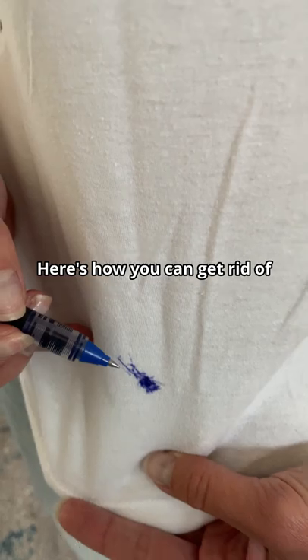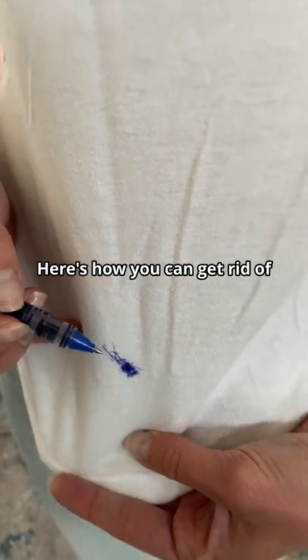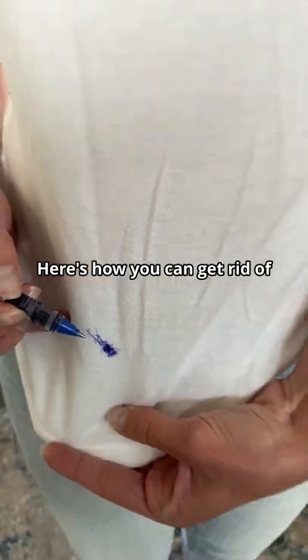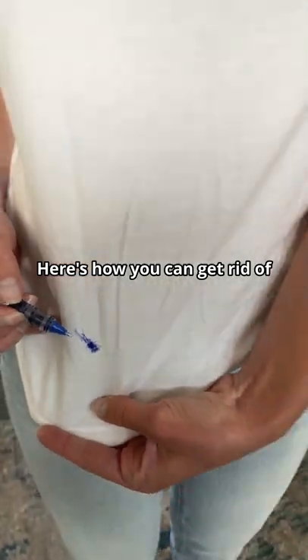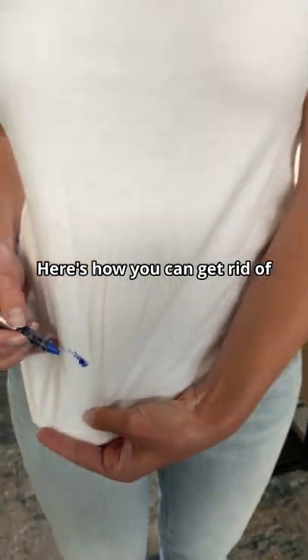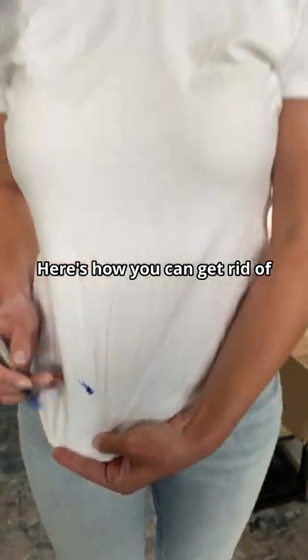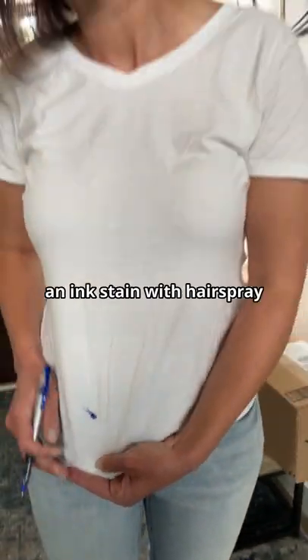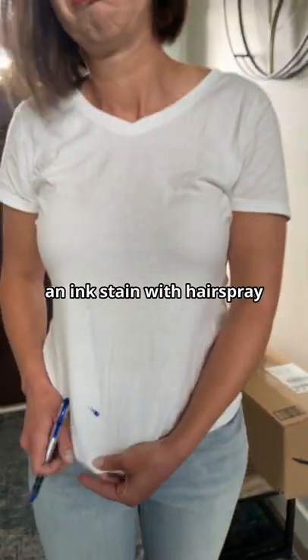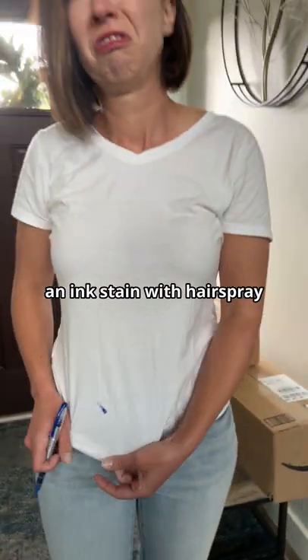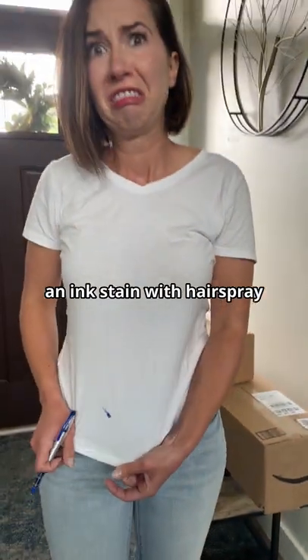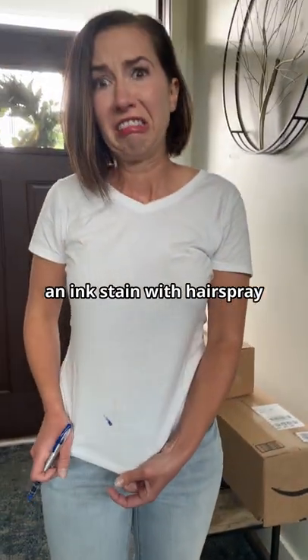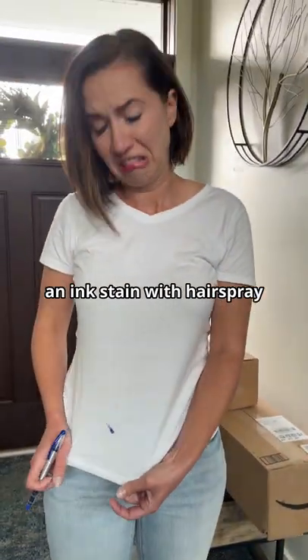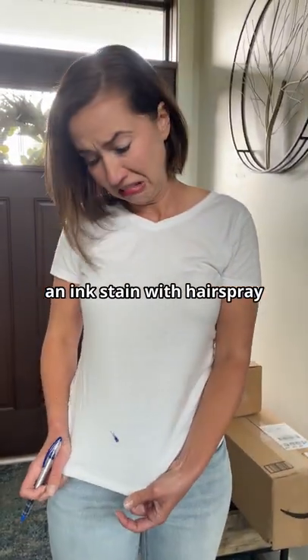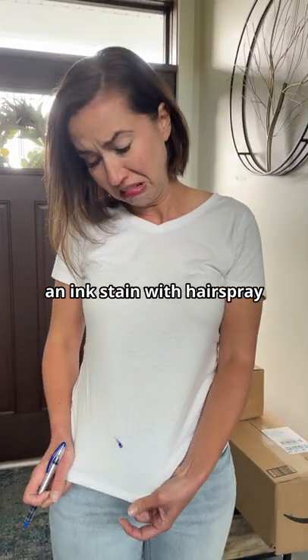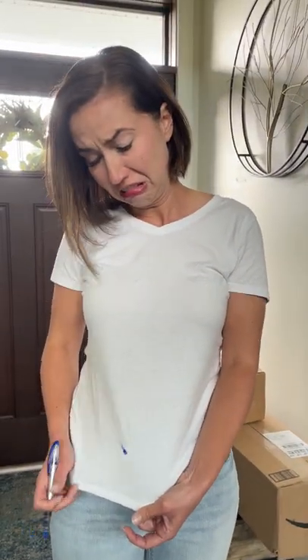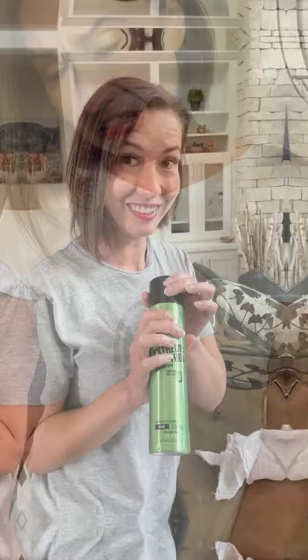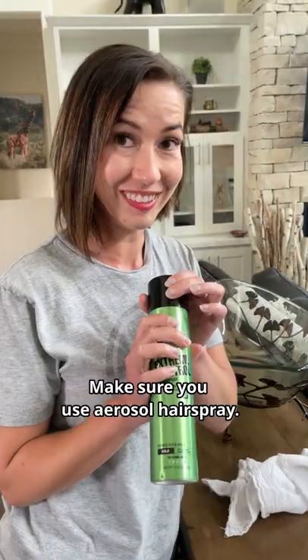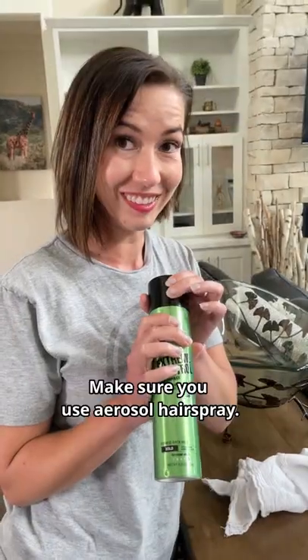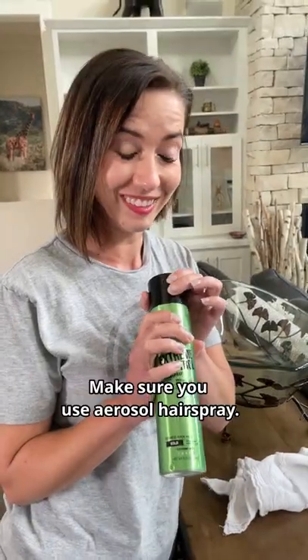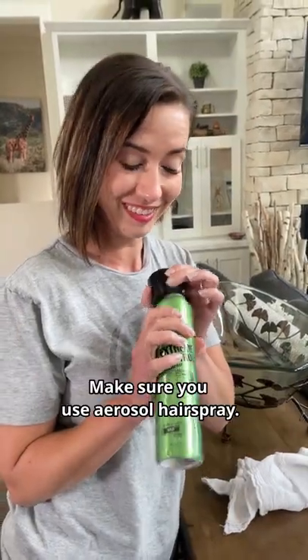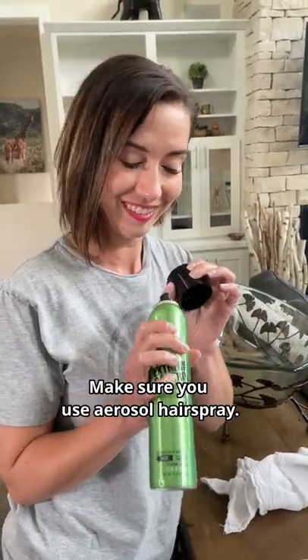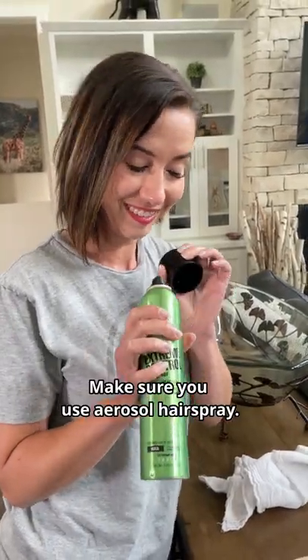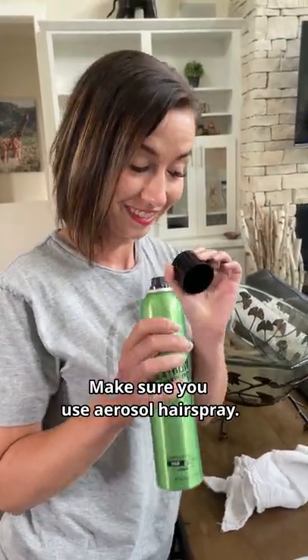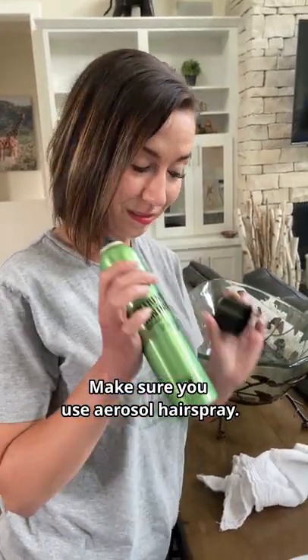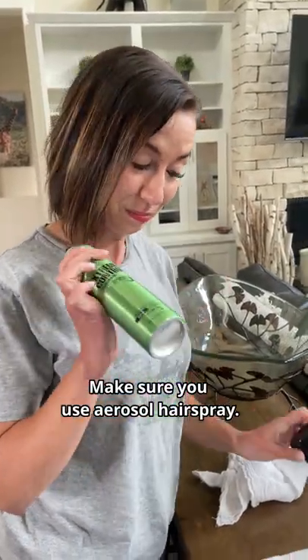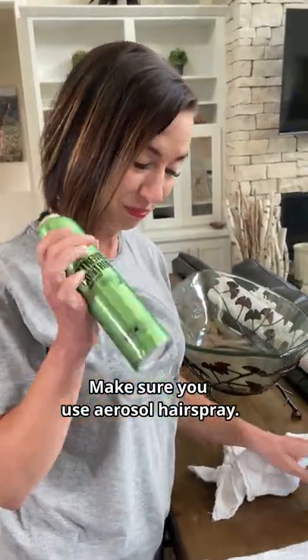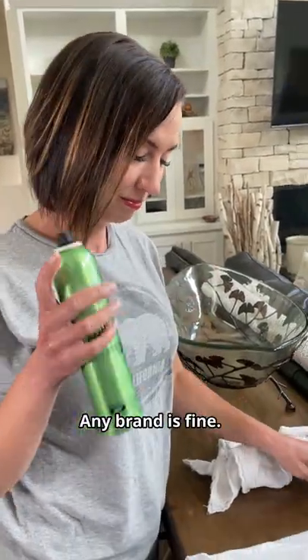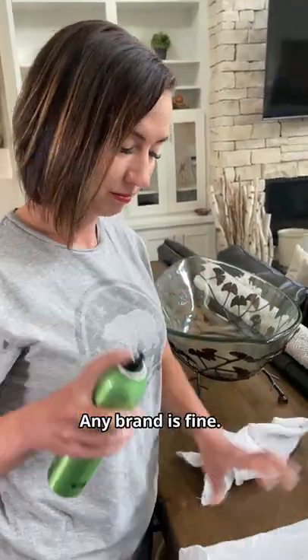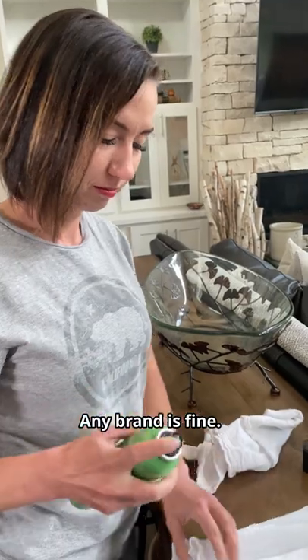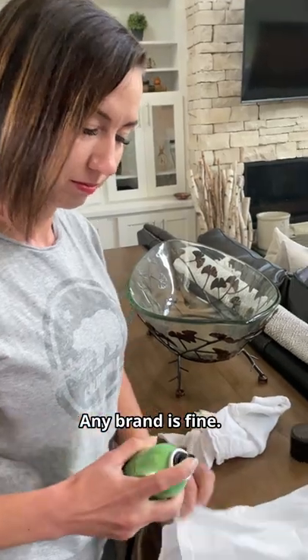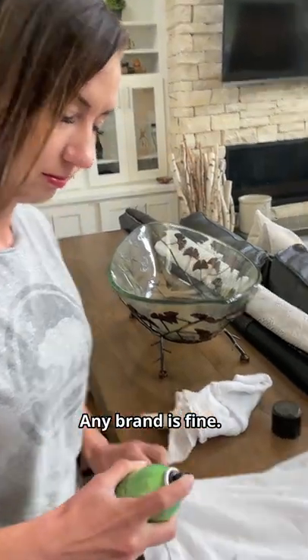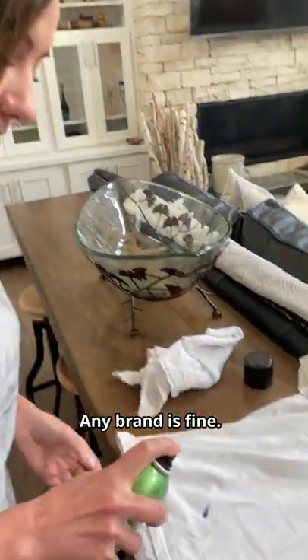Here's how you can get rid of an ink stain with hairspray. Make sure you use aerosol hairspray — any brand is fine.